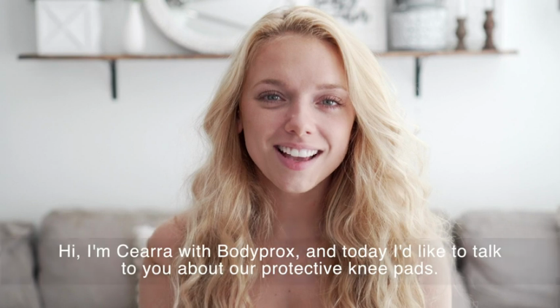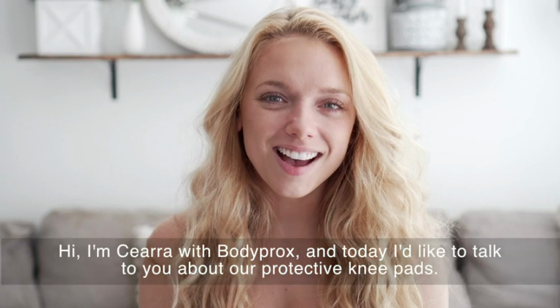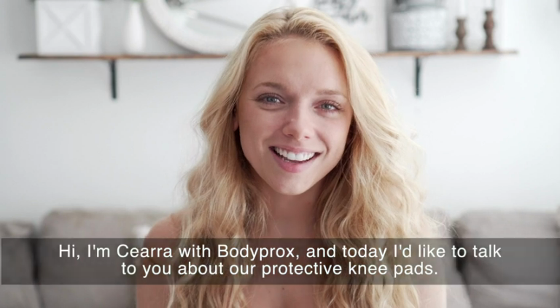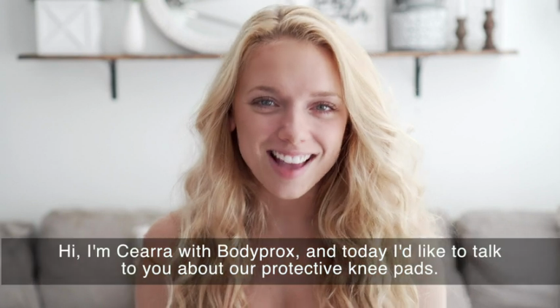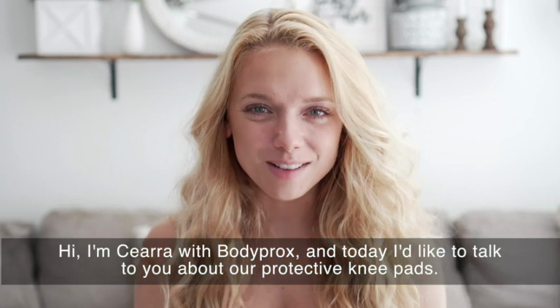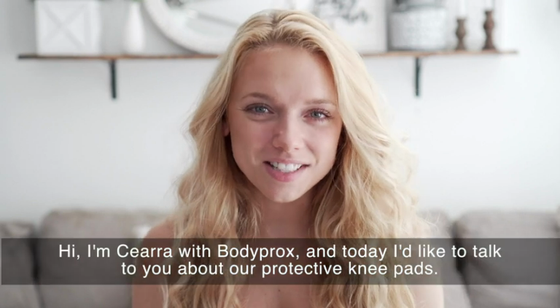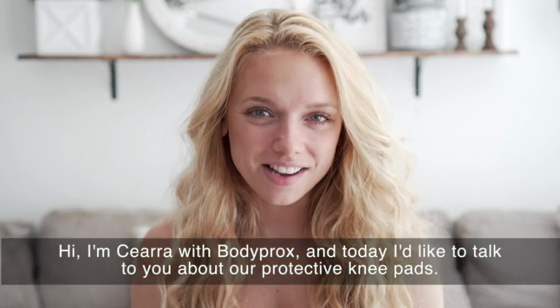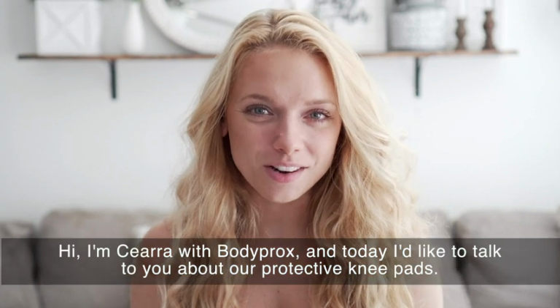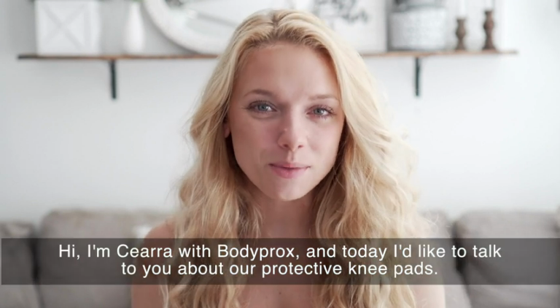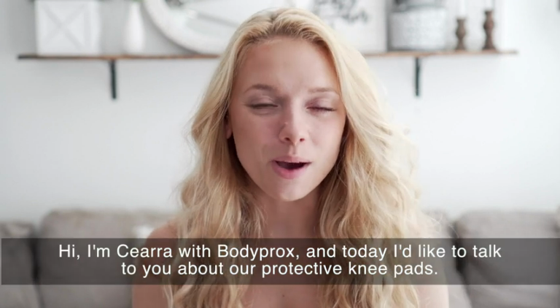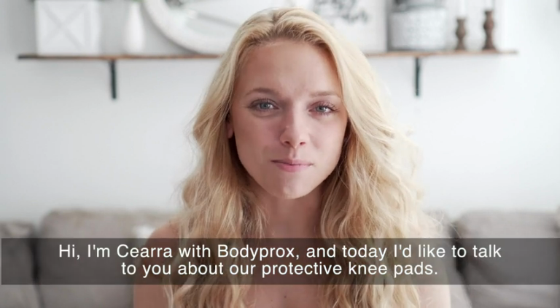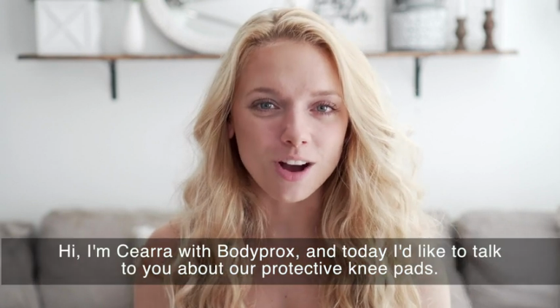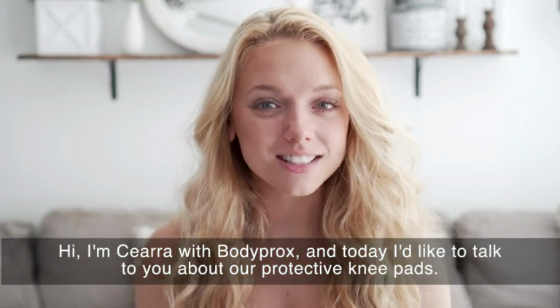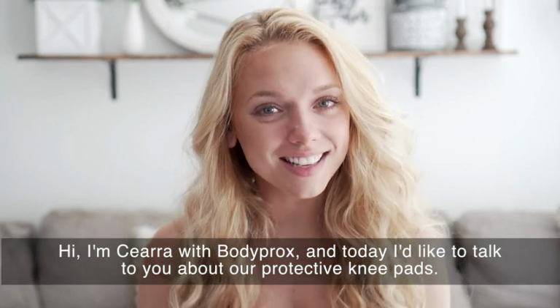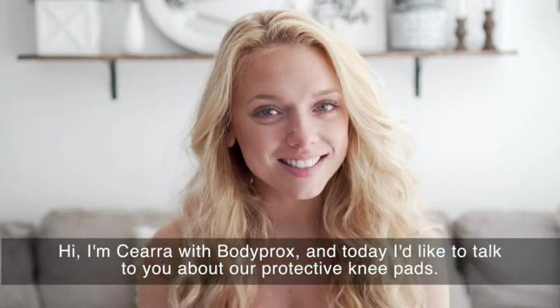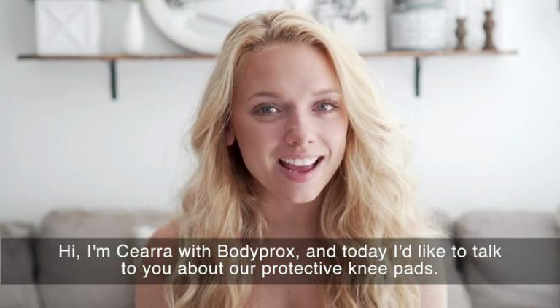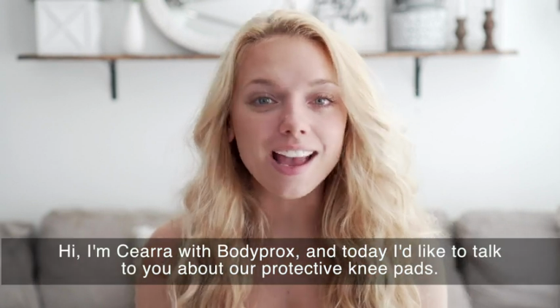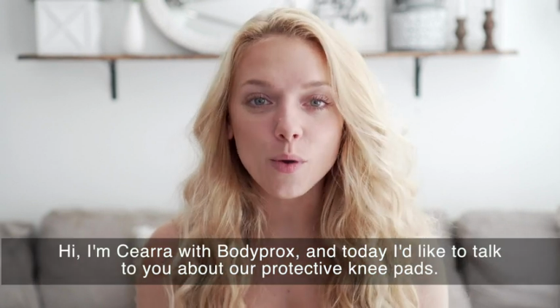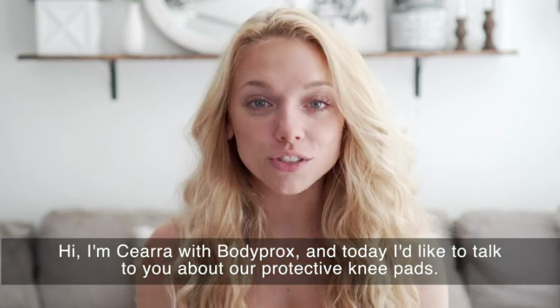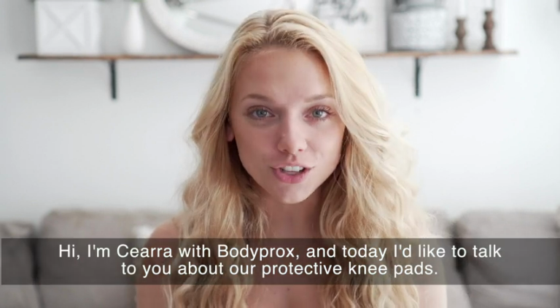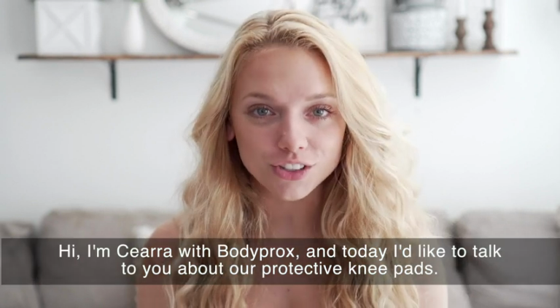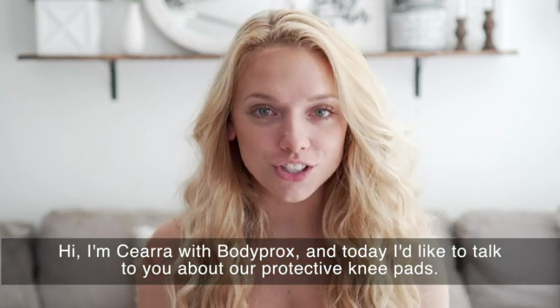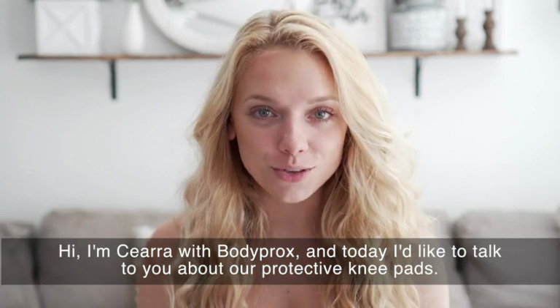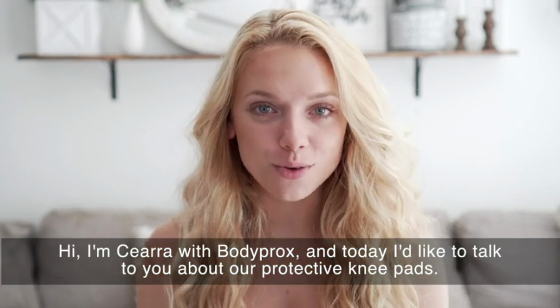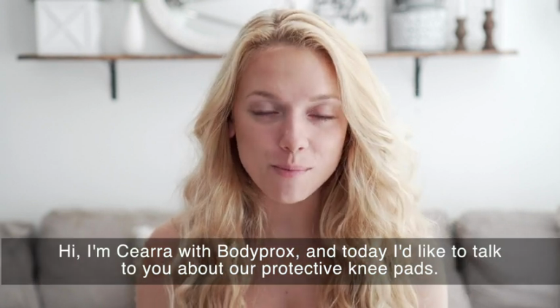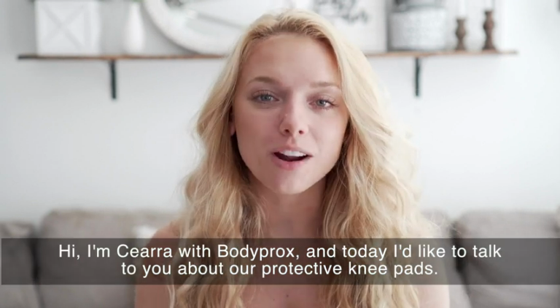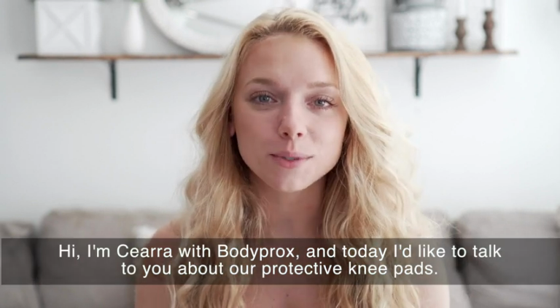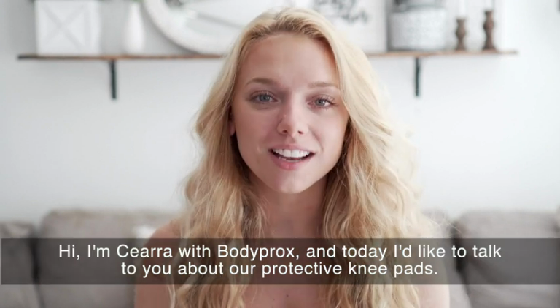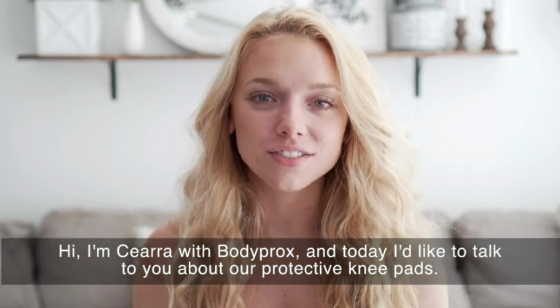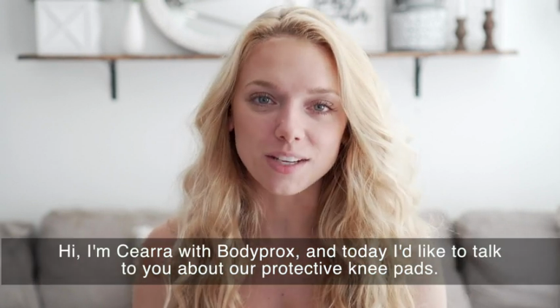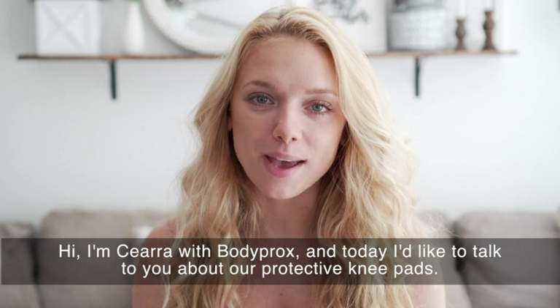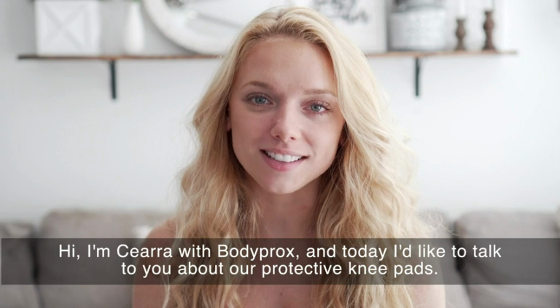Hi, I'm Sierra with Body Prox, and today I want to talk to you about our protective knee pads.